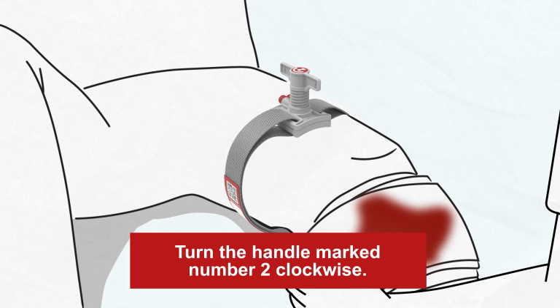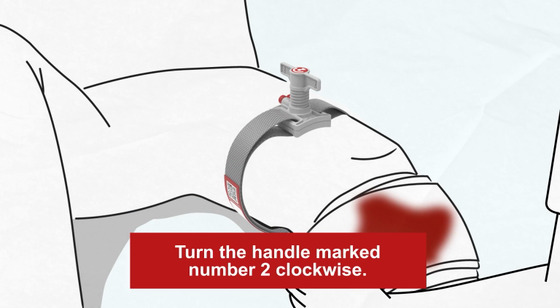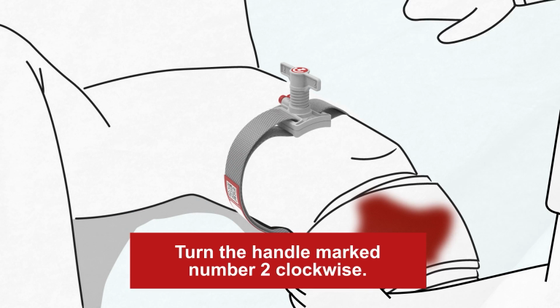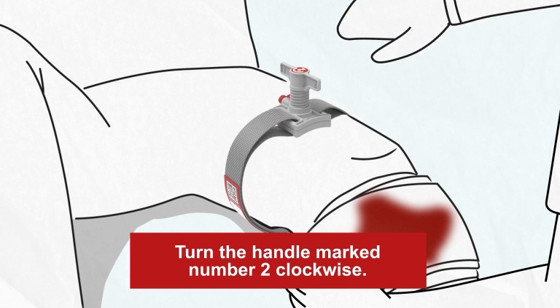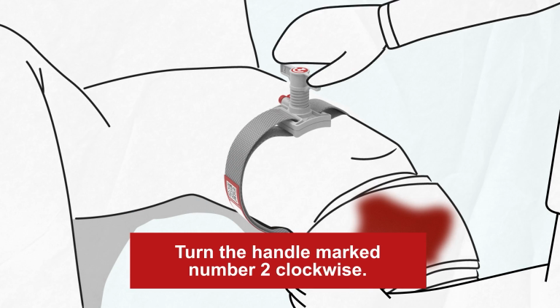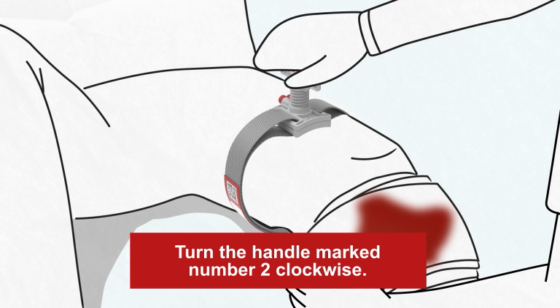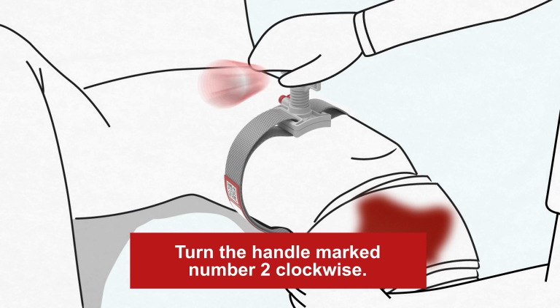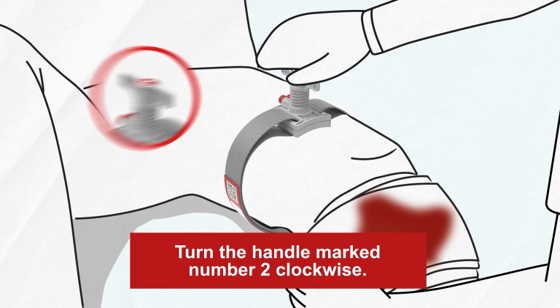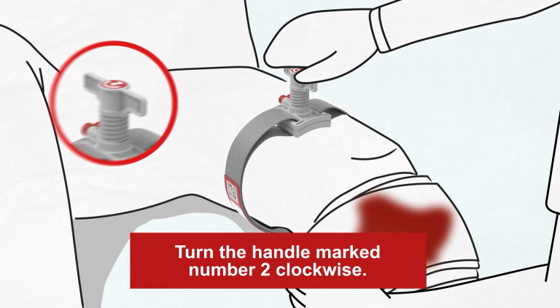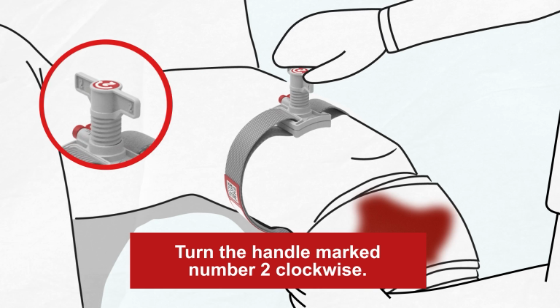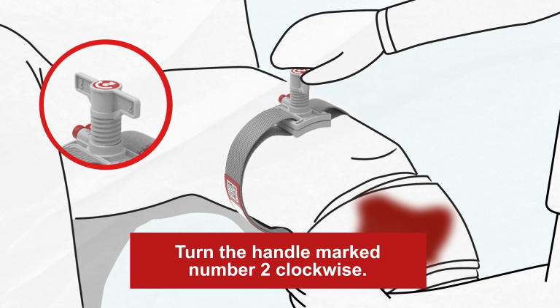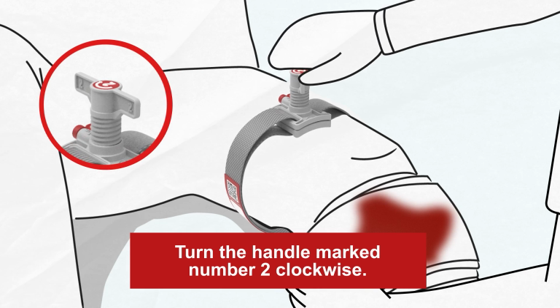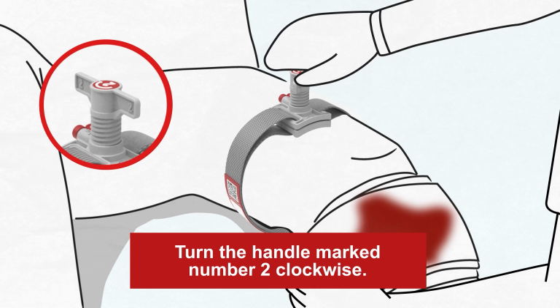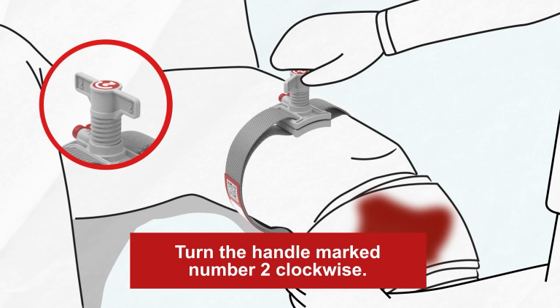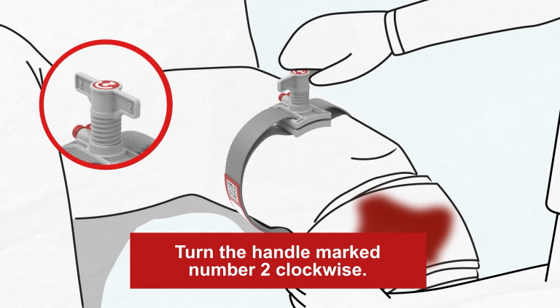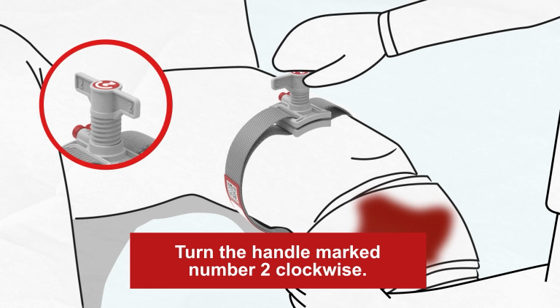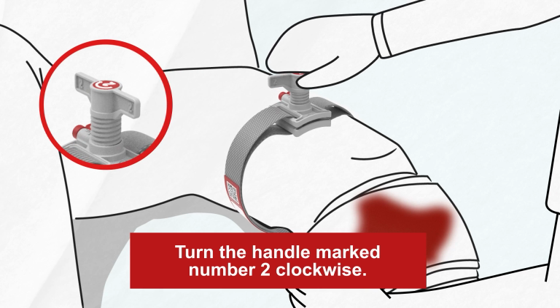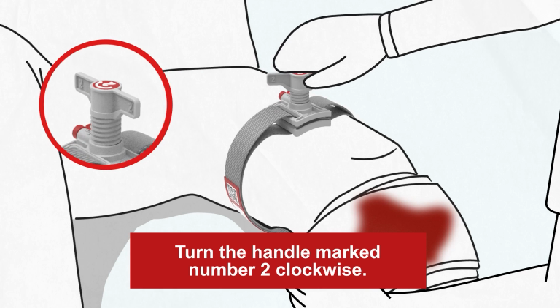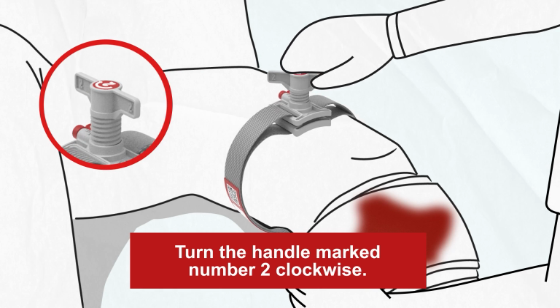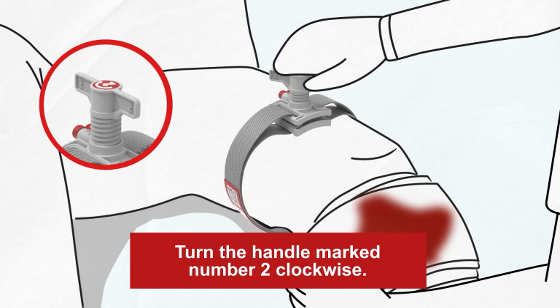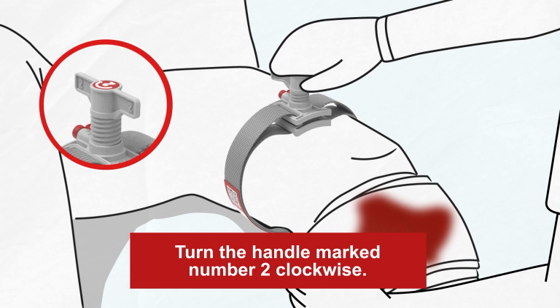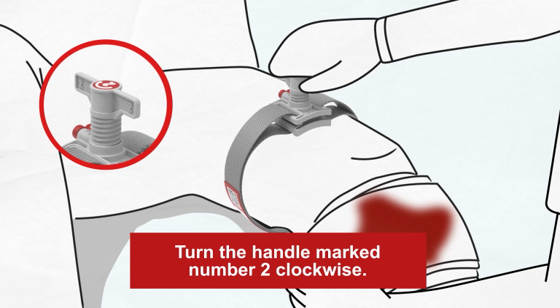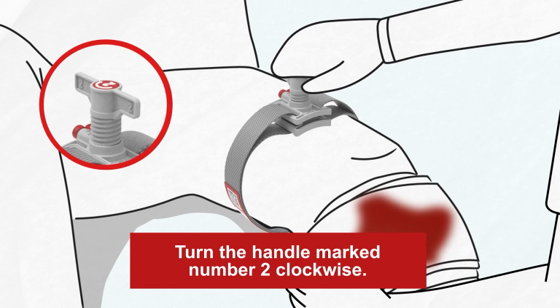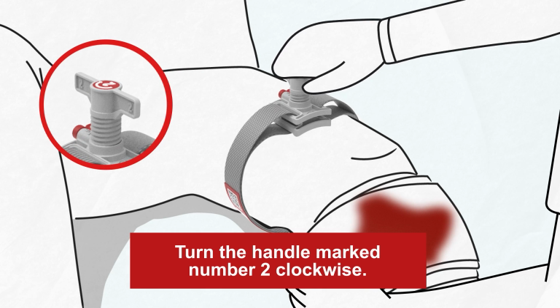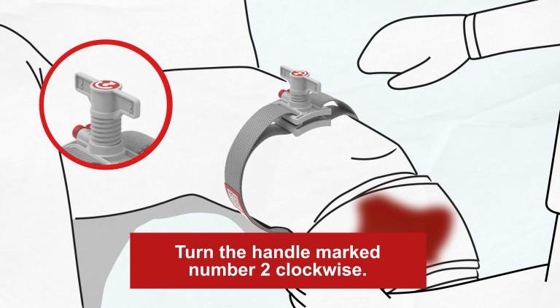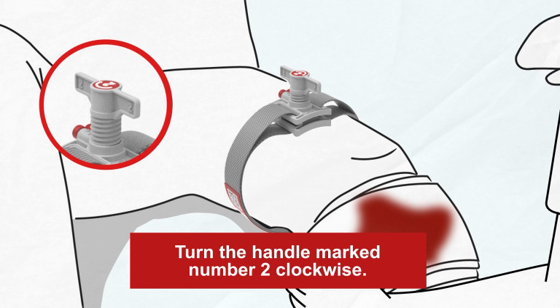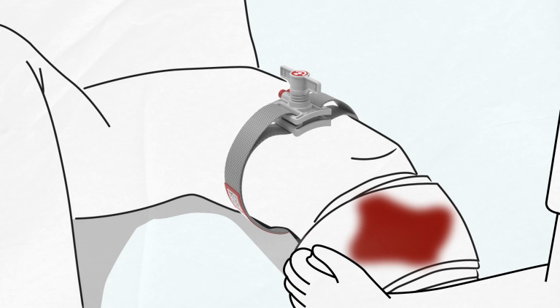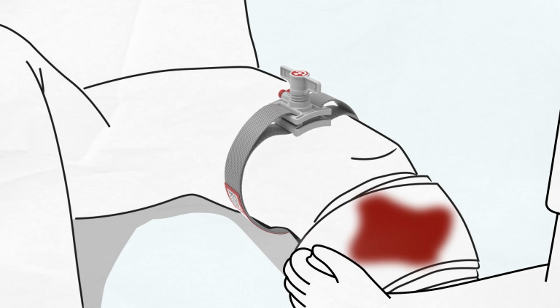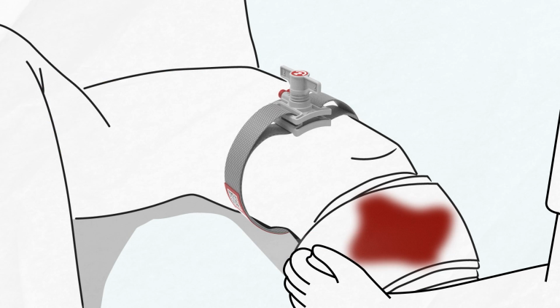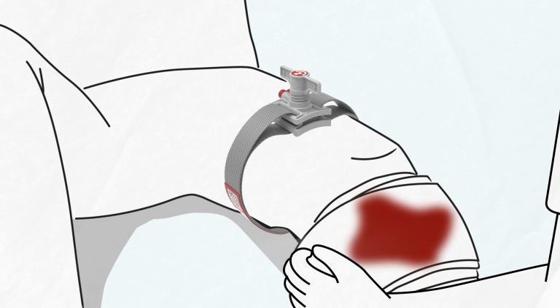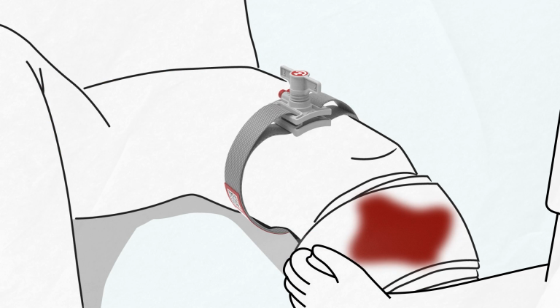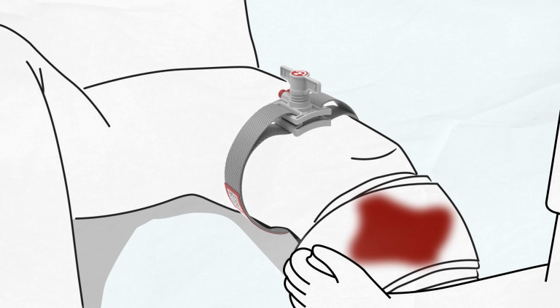Step 2. Turn the handle clockwise until the bleeding stops.